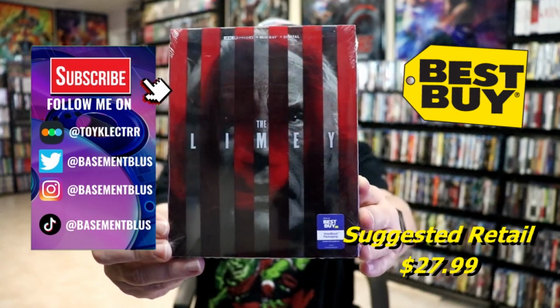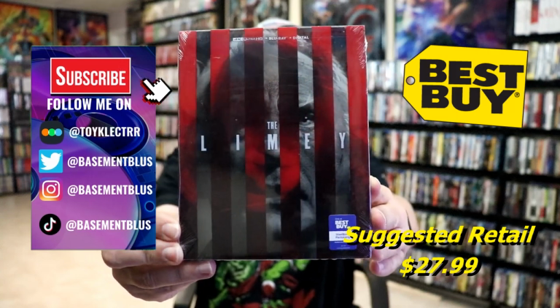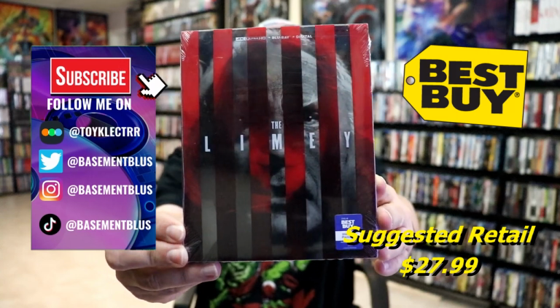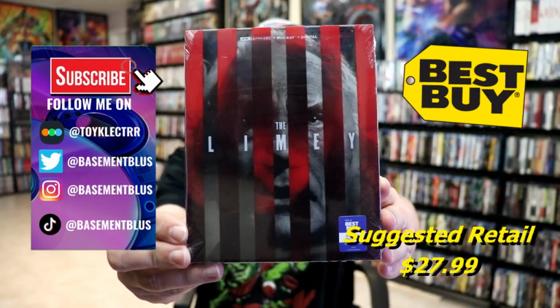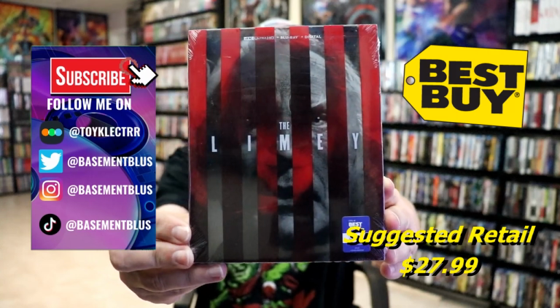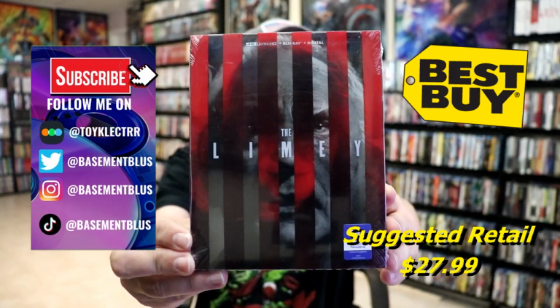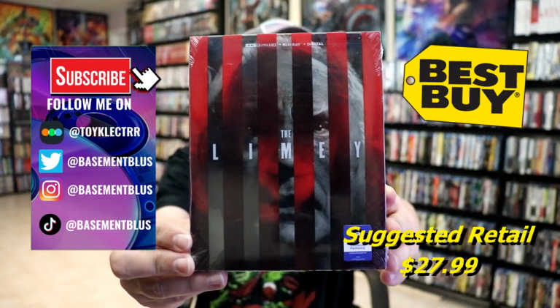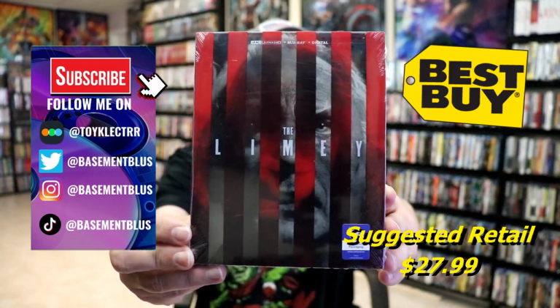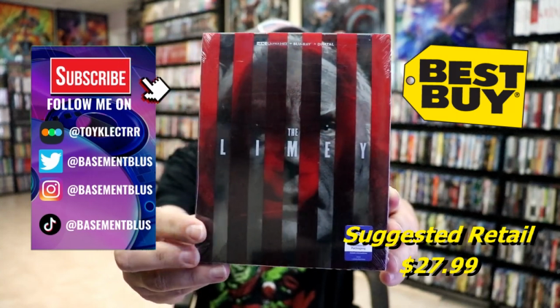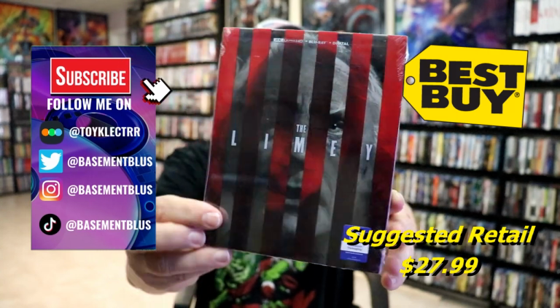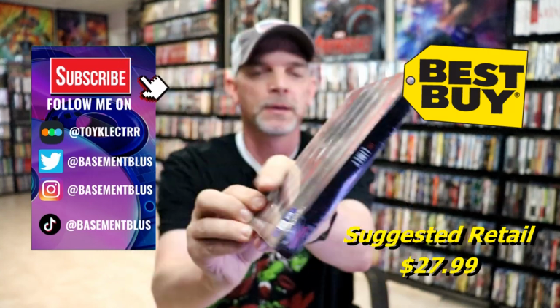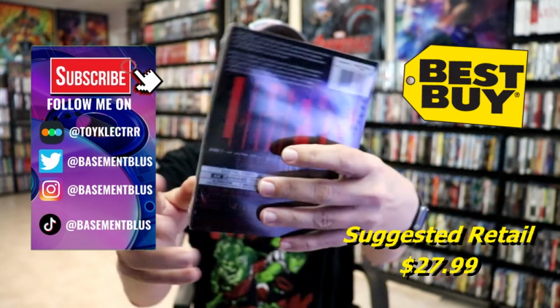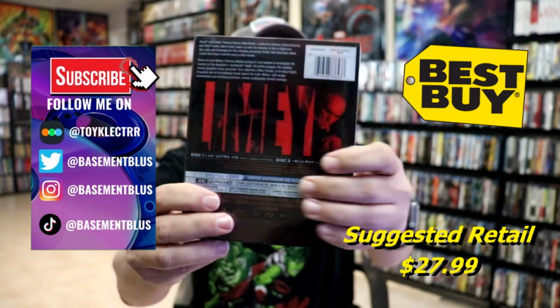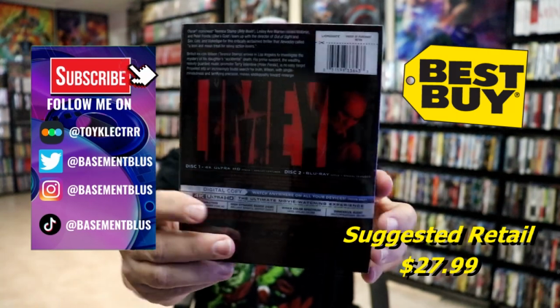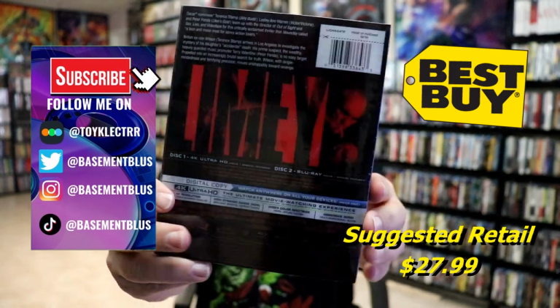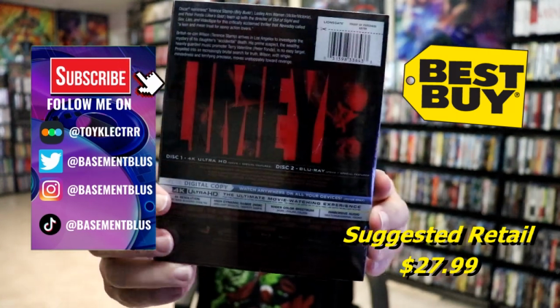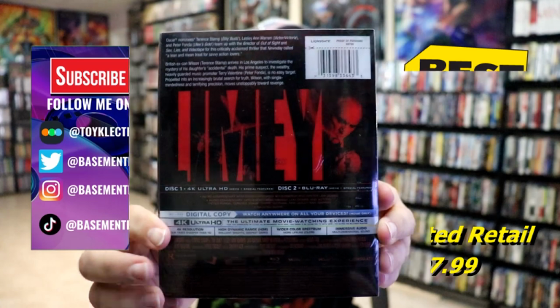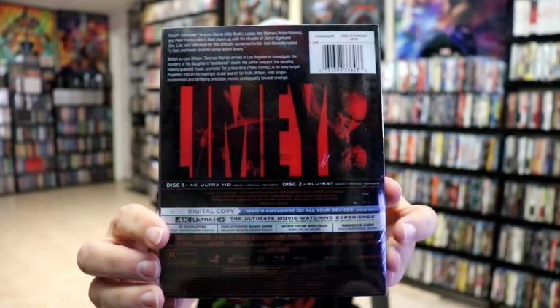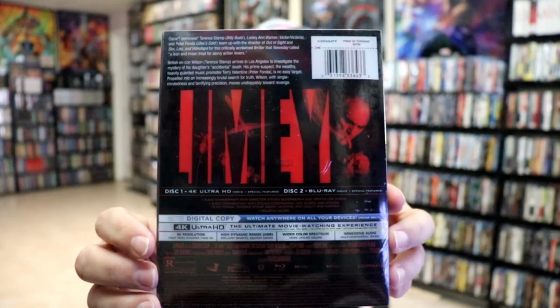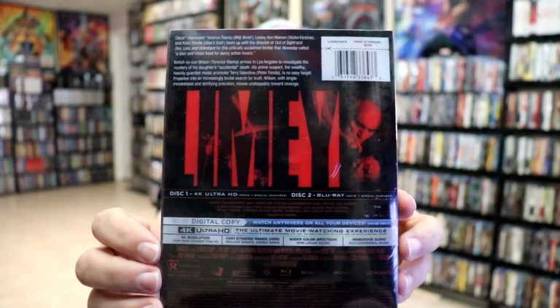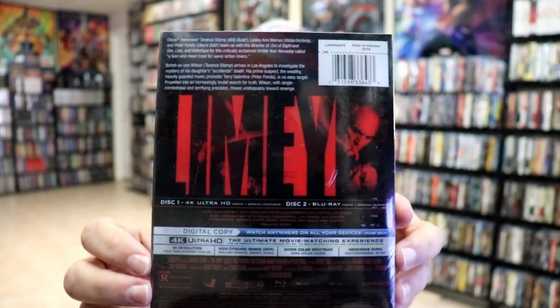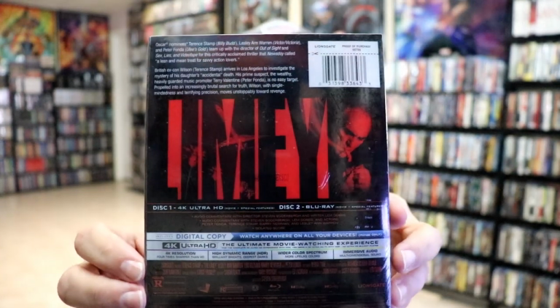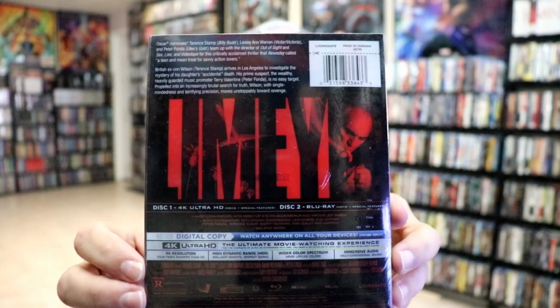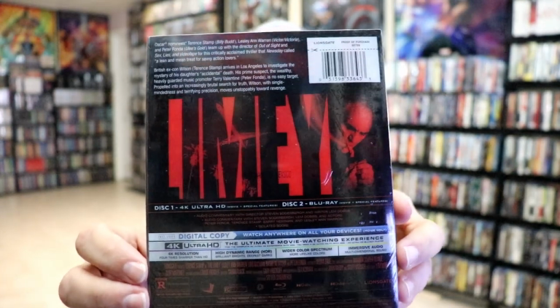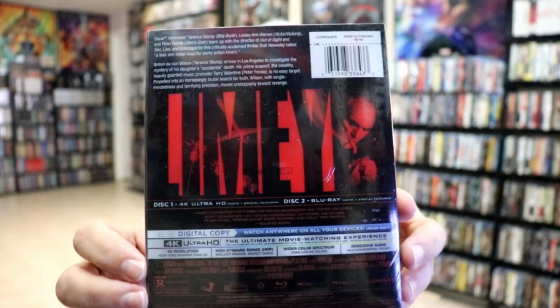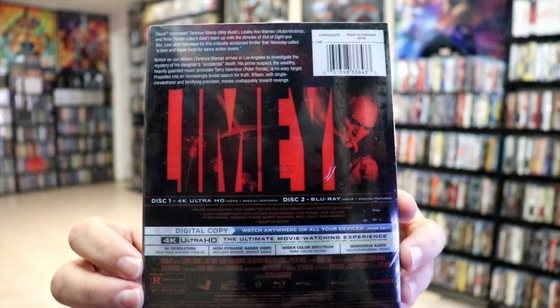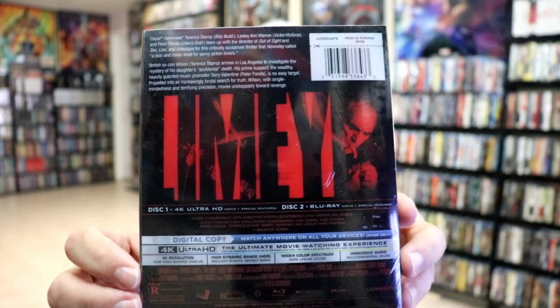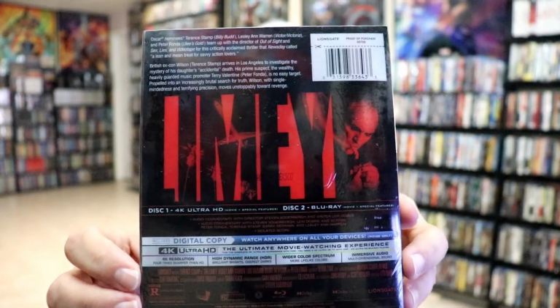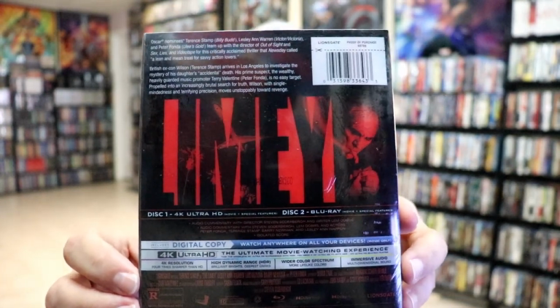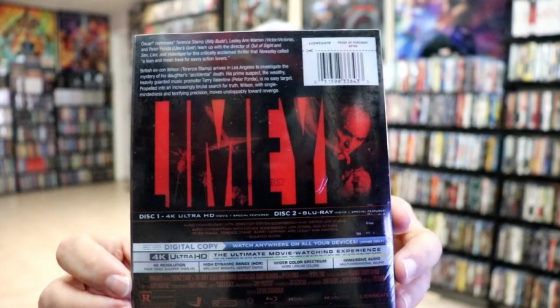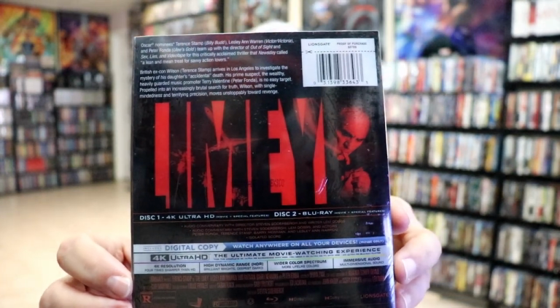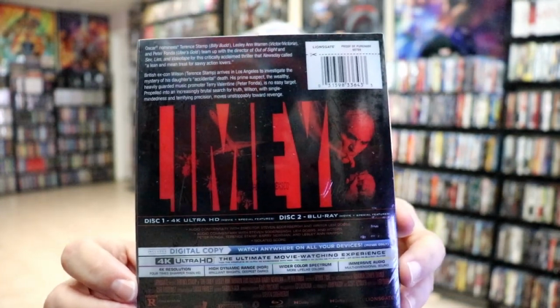Here's the front of the Steelbook, and here's the back. If you'd like to read up on it, you can go ahead and pause and do so.